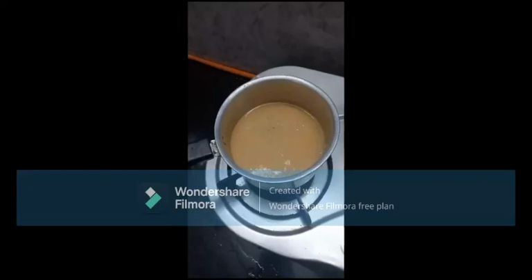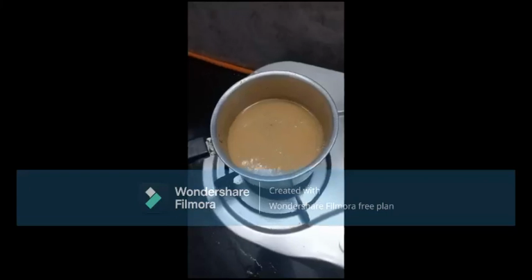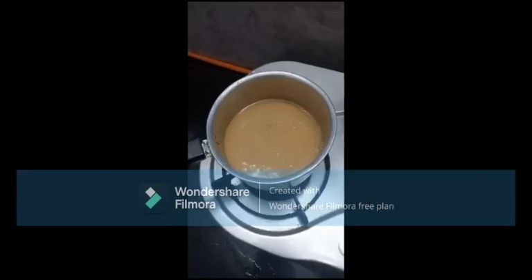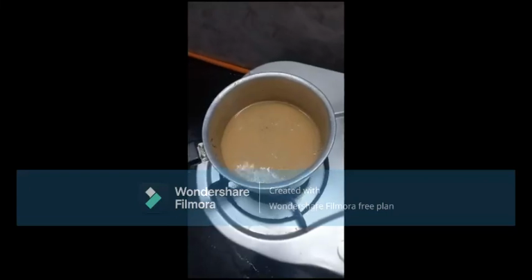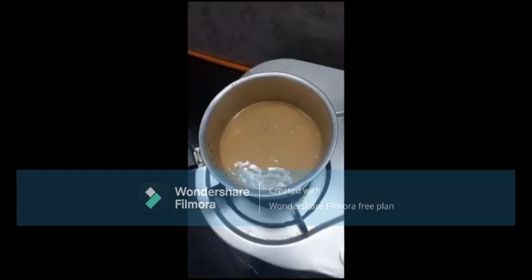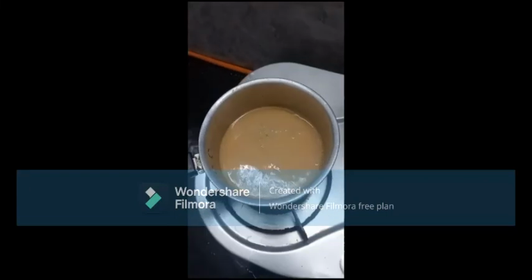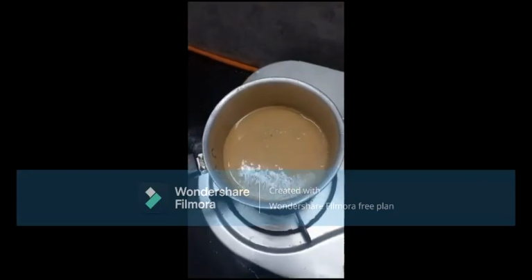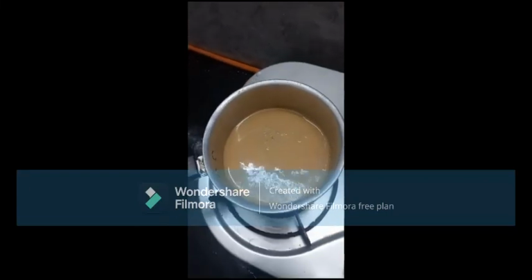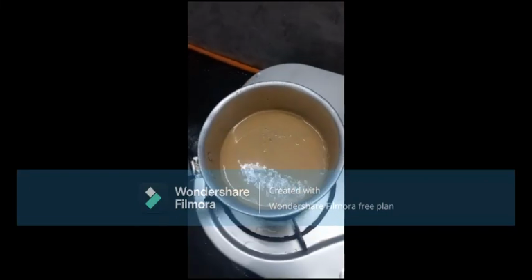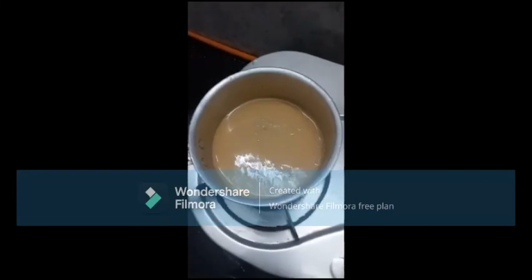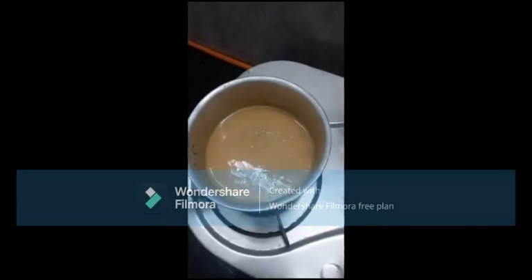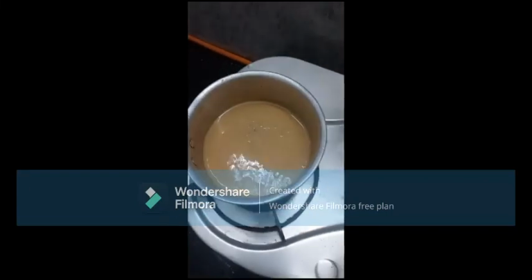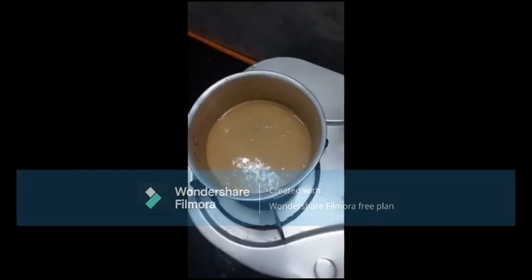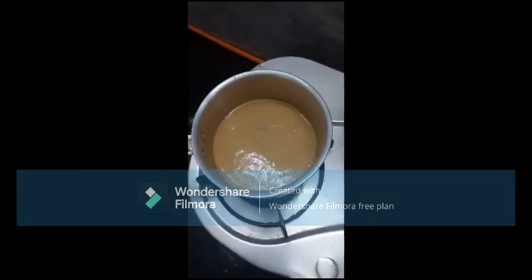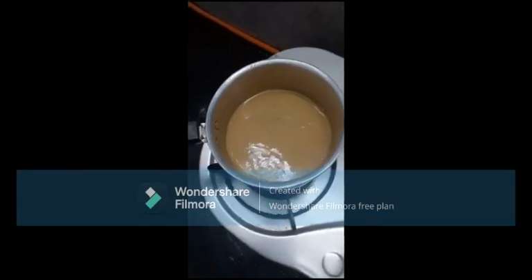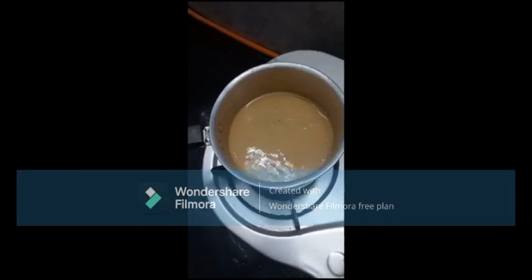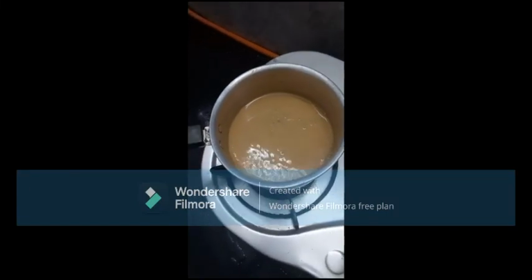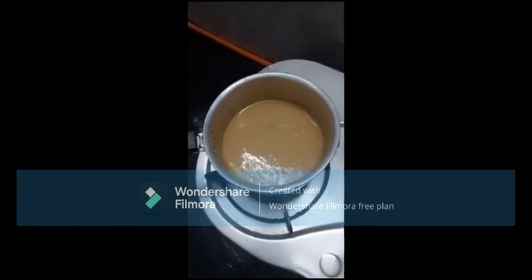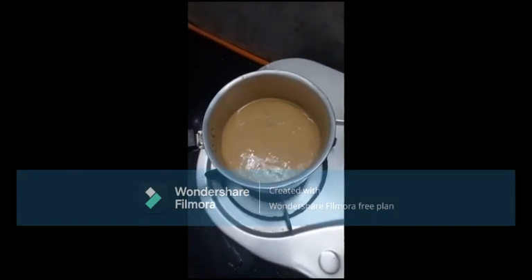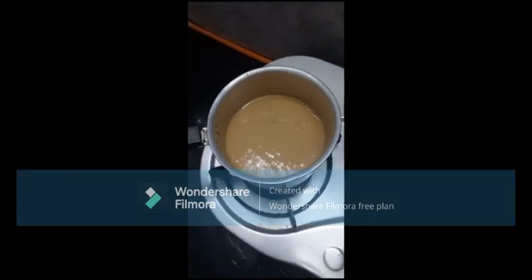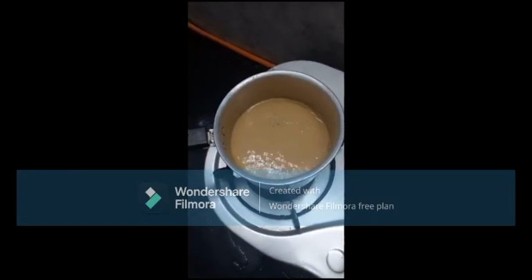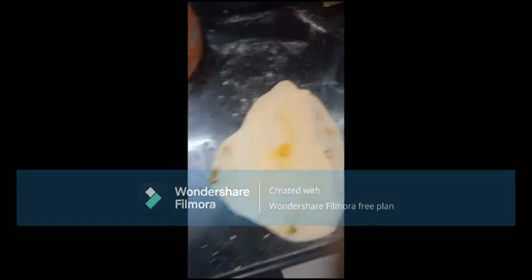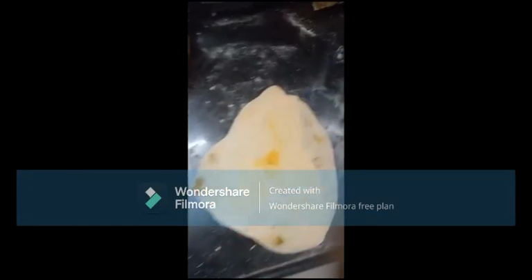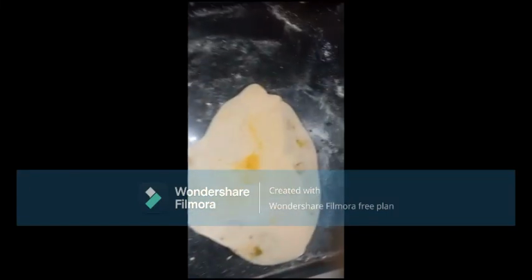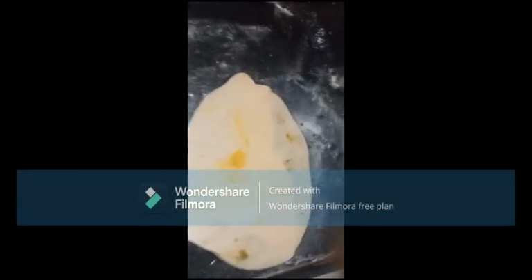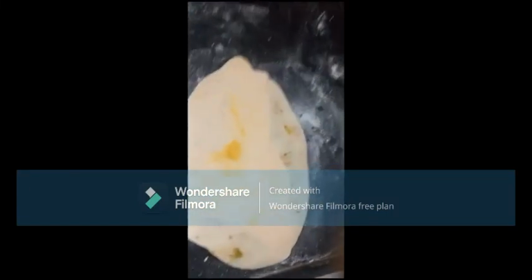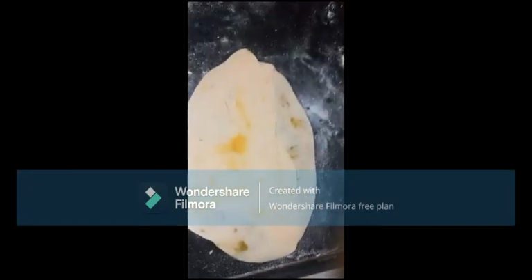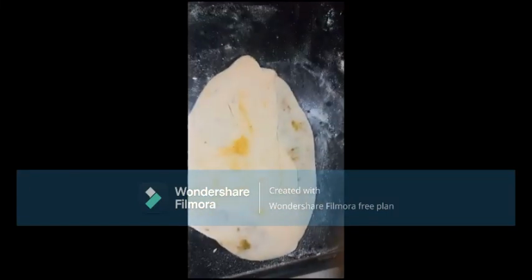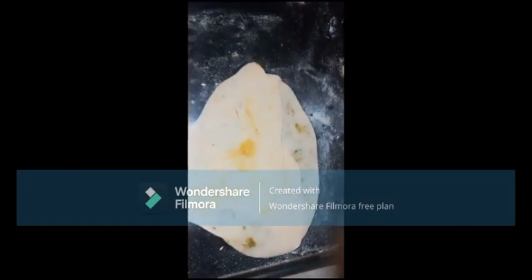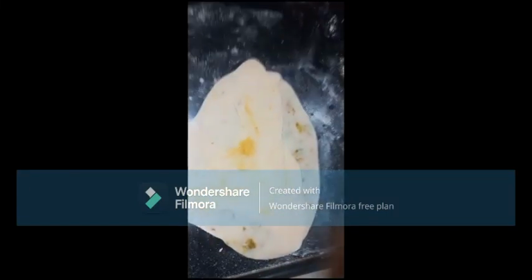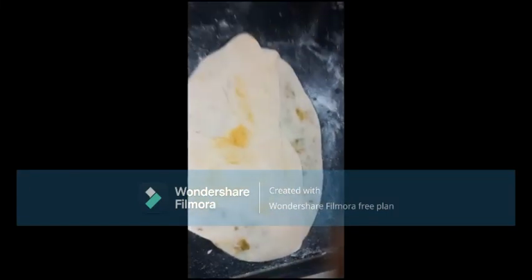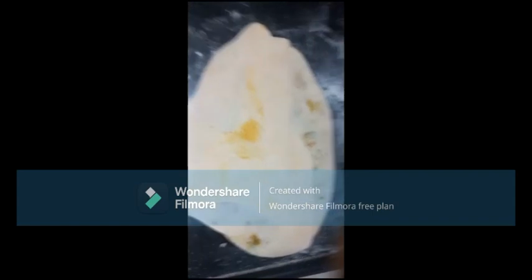The tea will look good with the aloe brand. As you can see, this is the third brand.